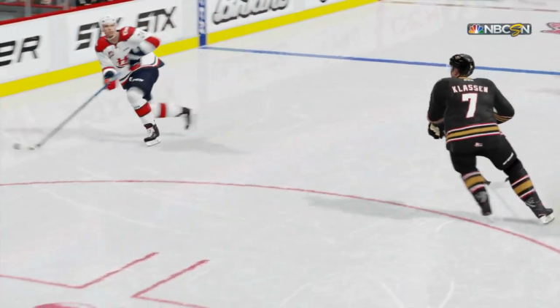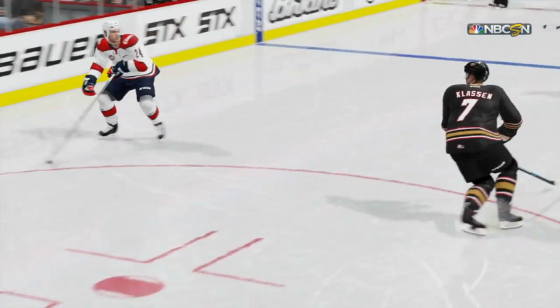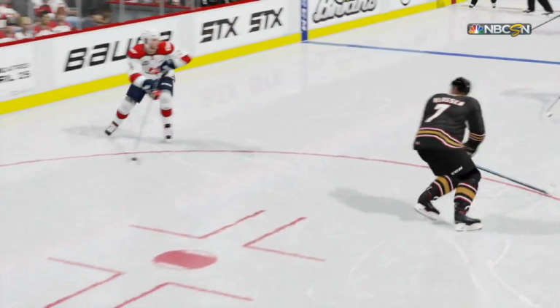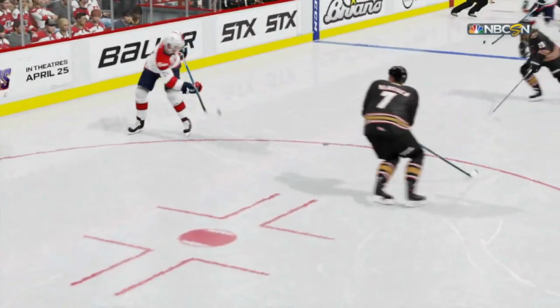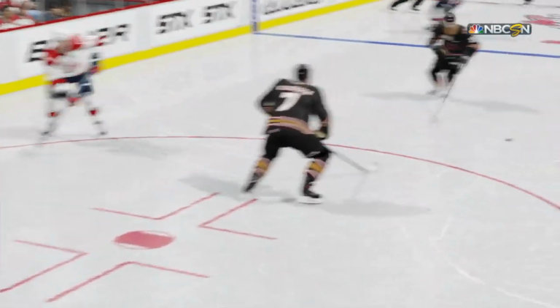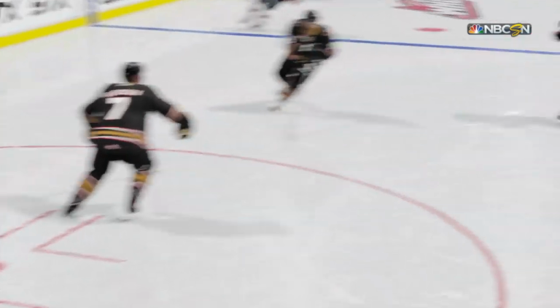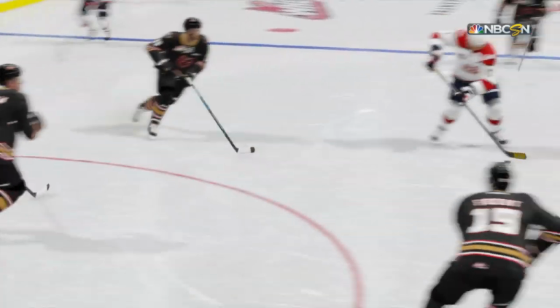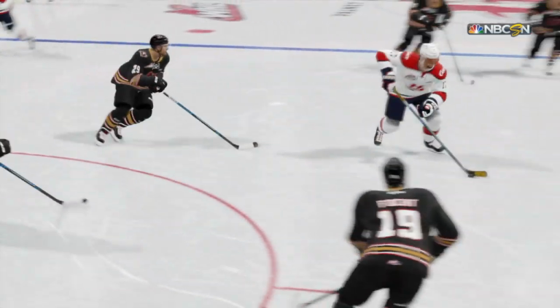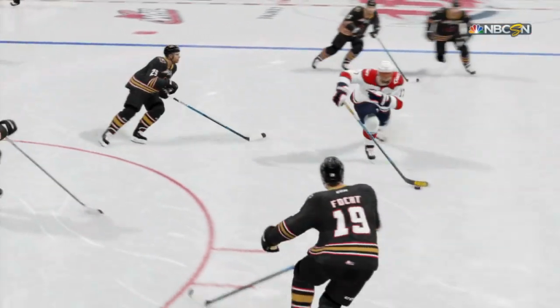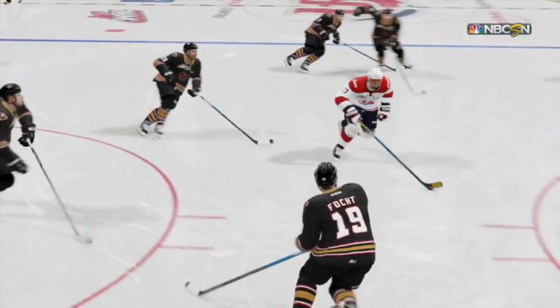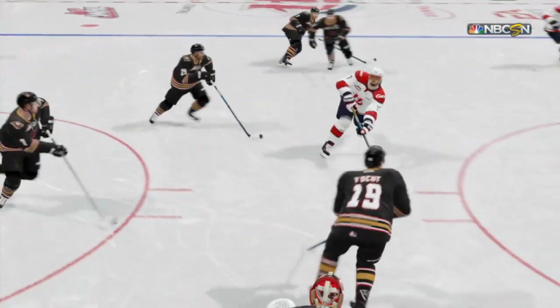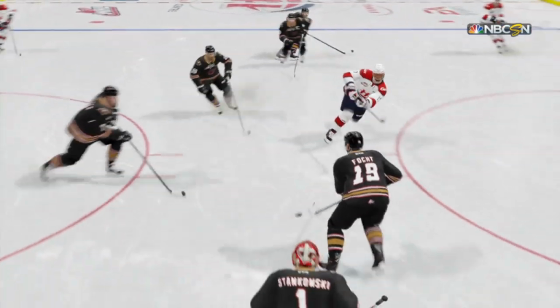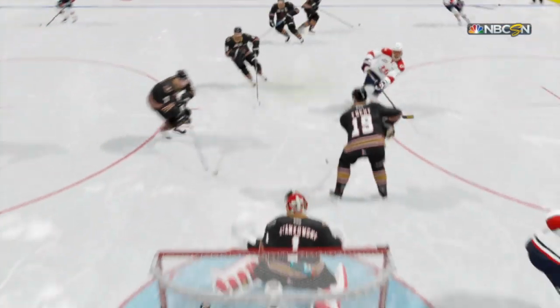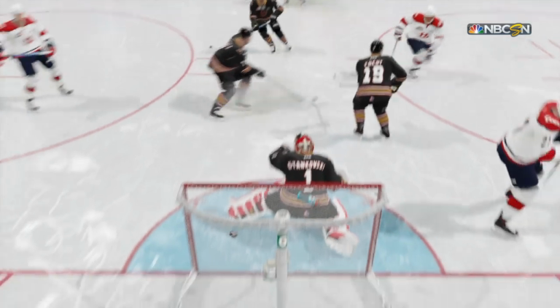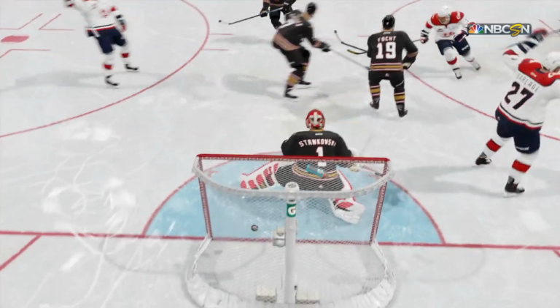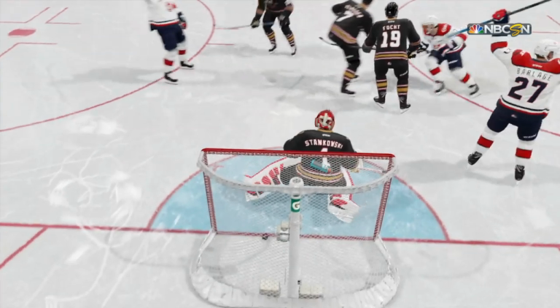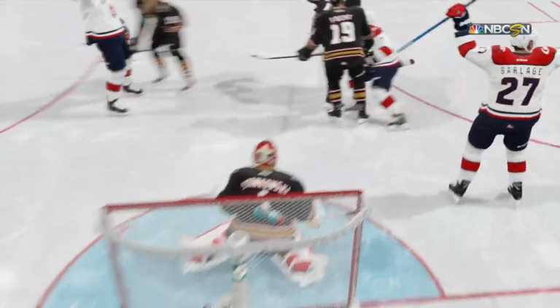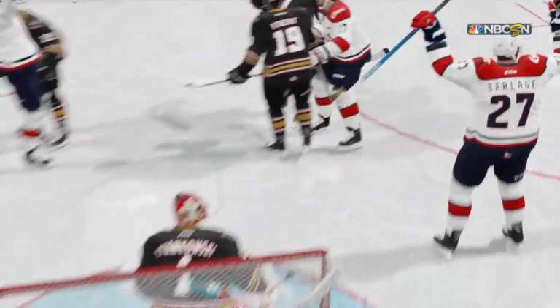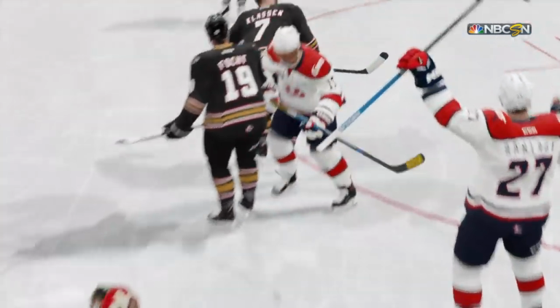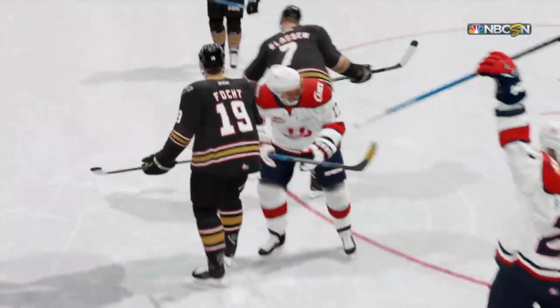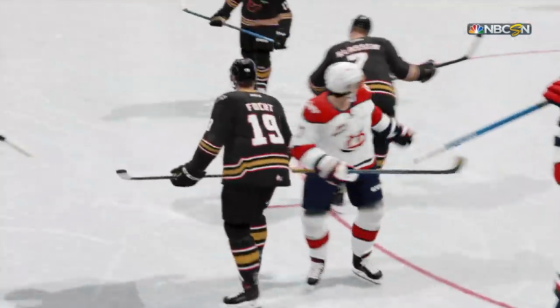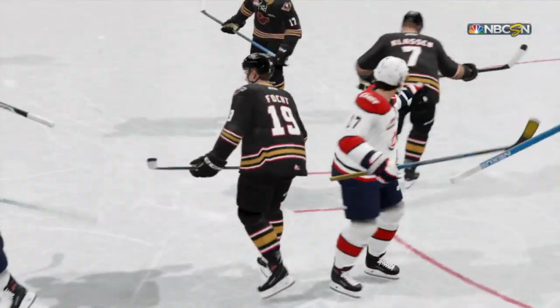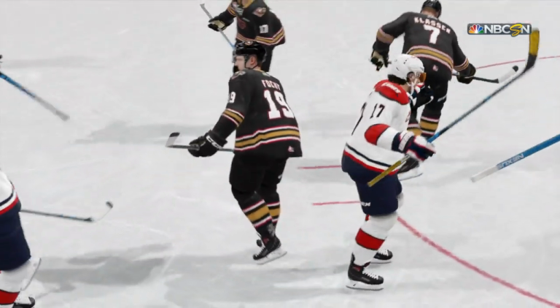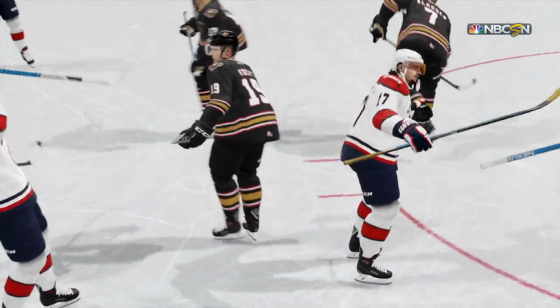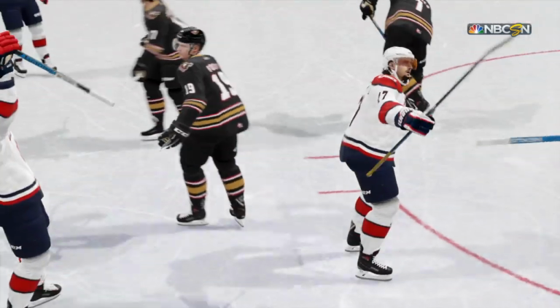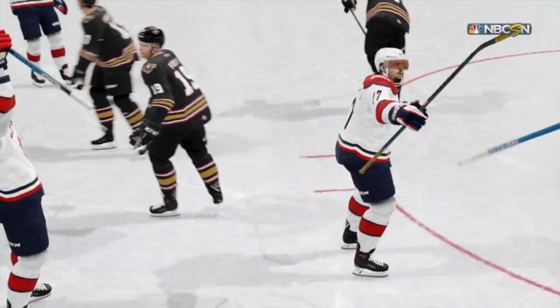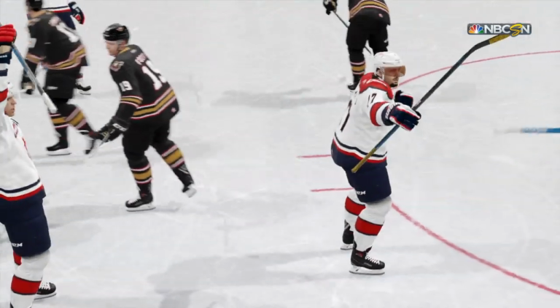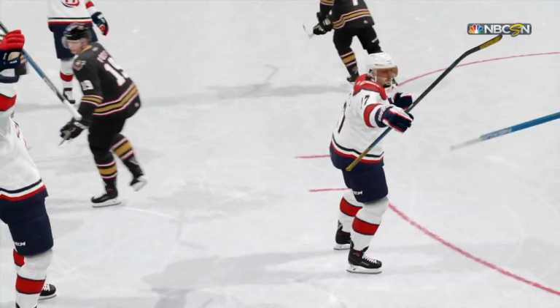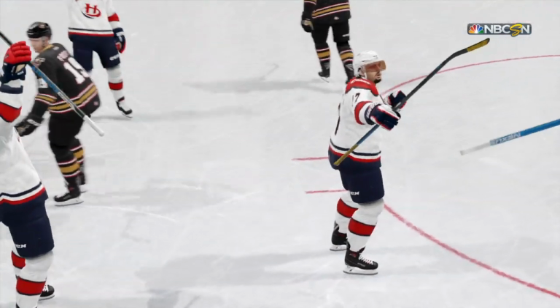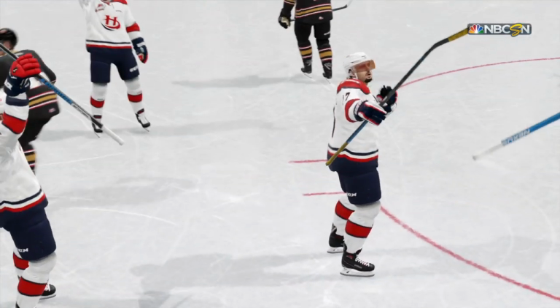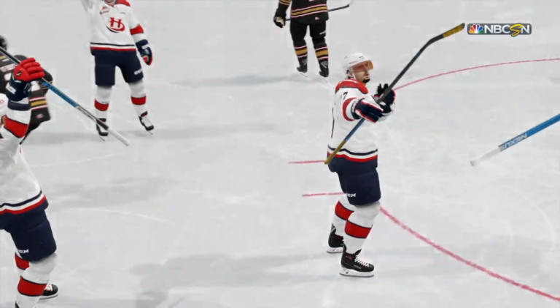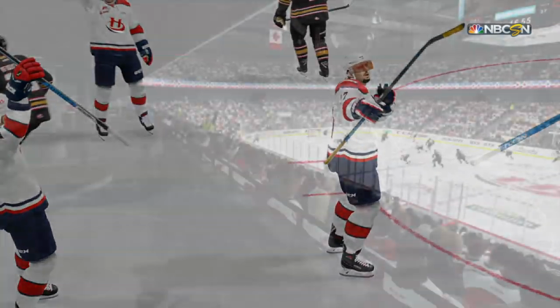A snapshot is between a slap shot and a wrist shot. And that is textbook snapshot hockey. He finds the back of the net.